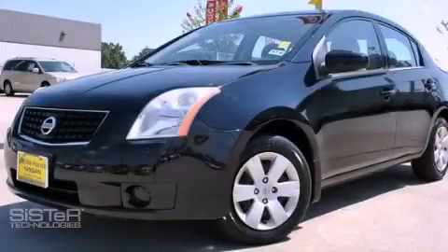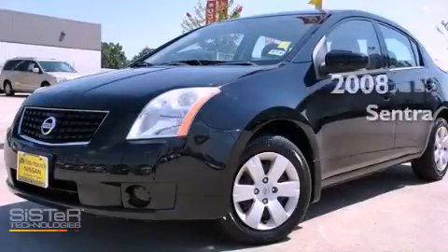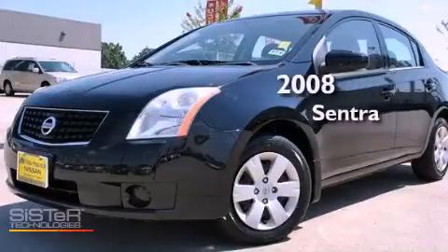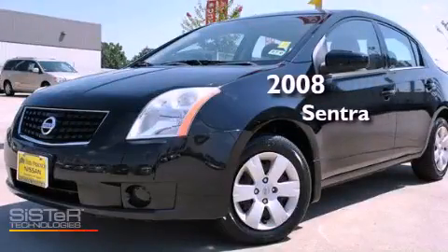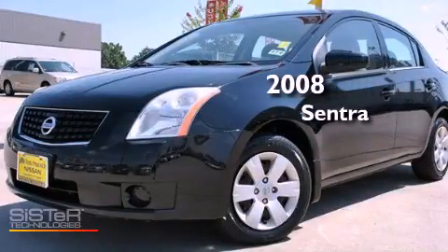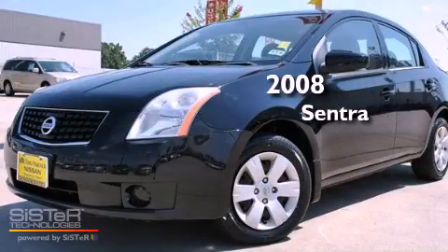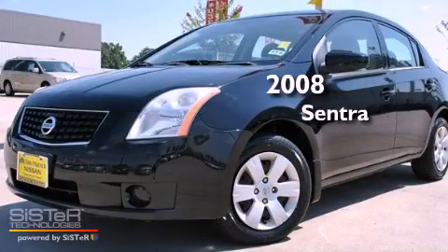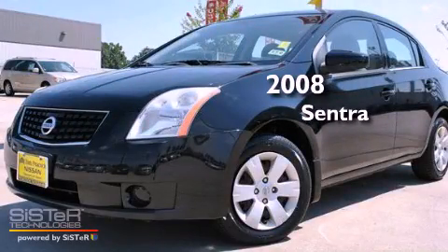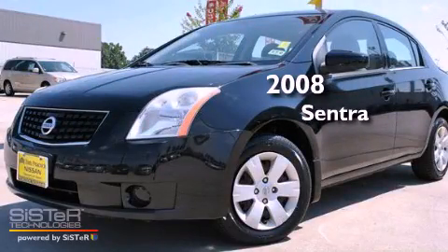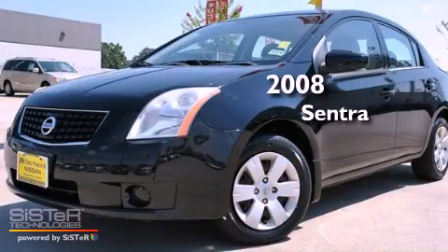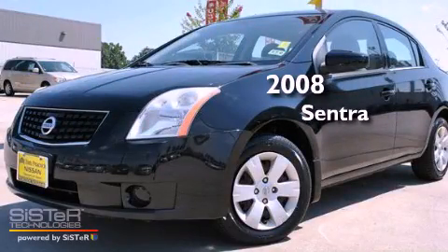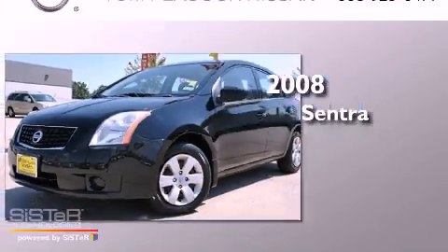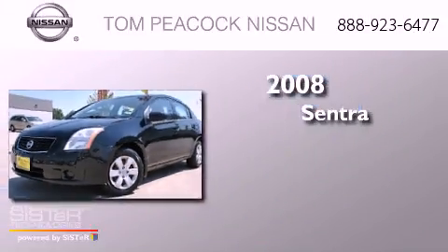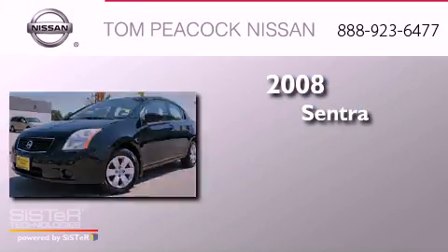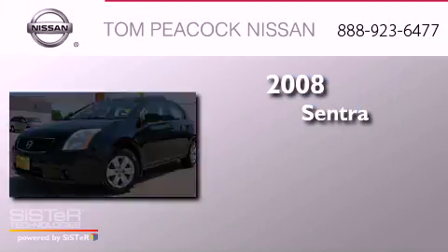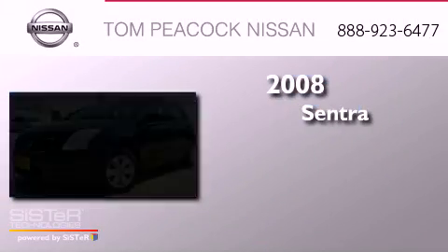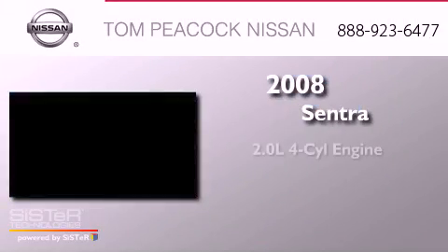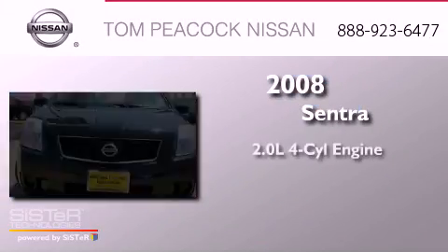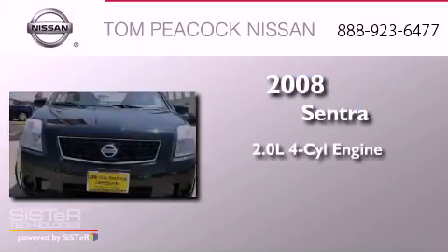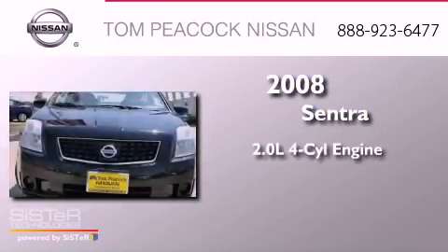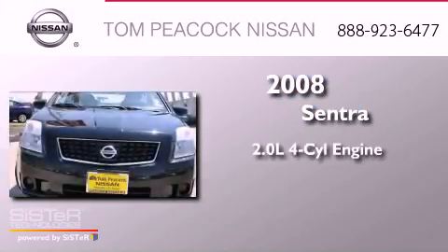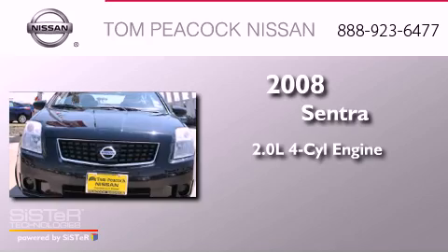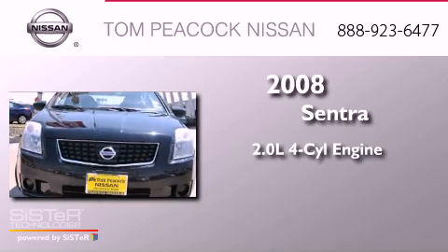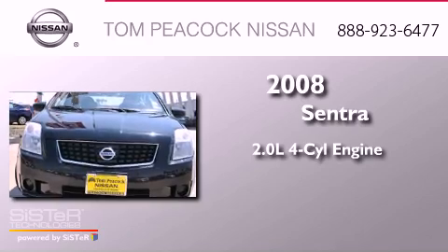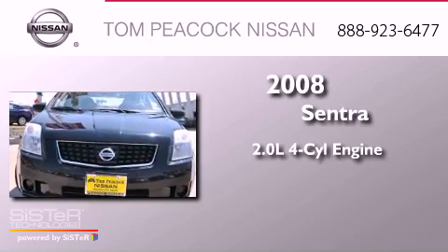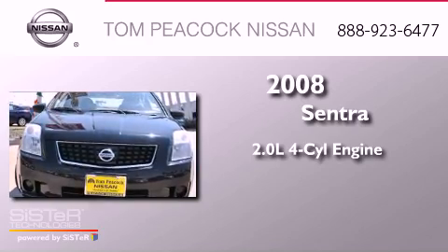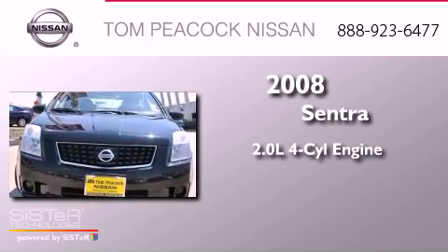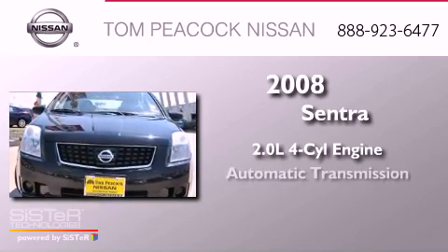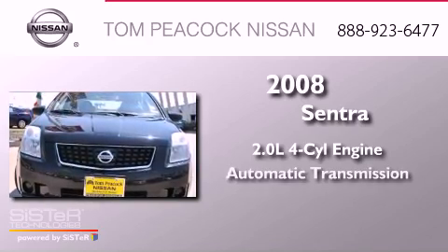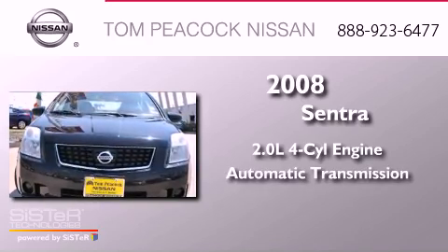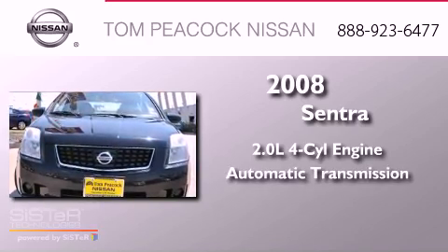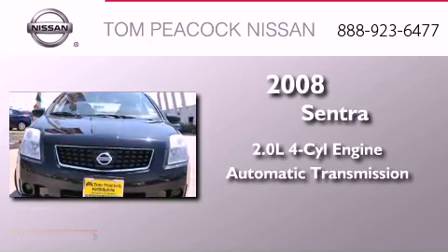This is a 2008 Nissan Sentra. It has a 2.0-liter four-cylinder engine and an automatic transmission.